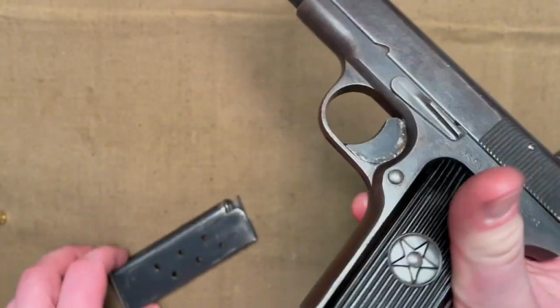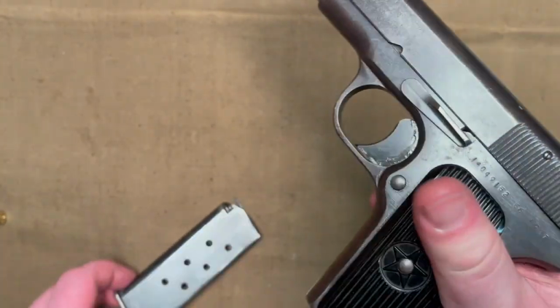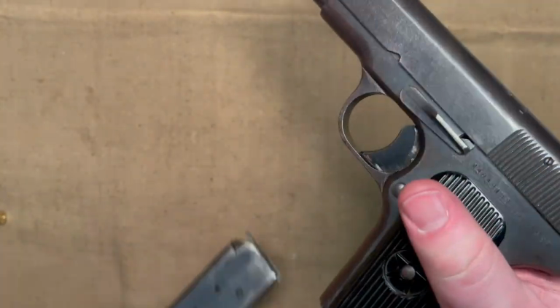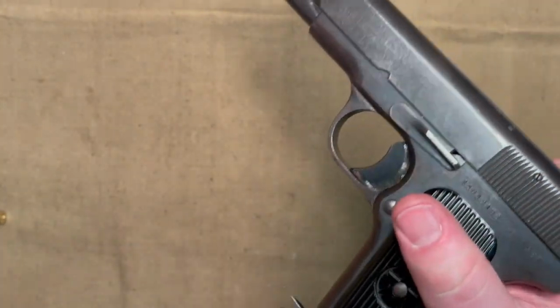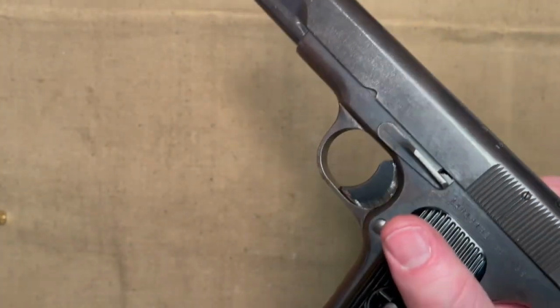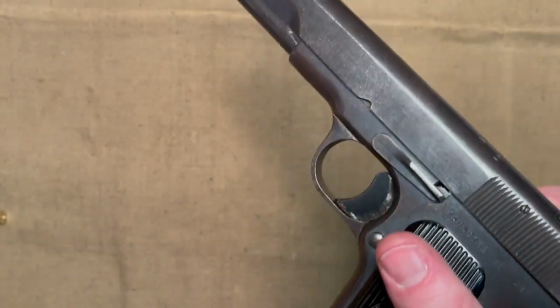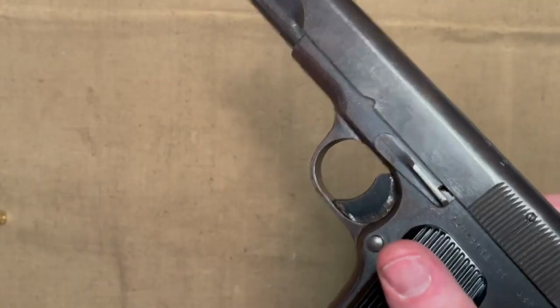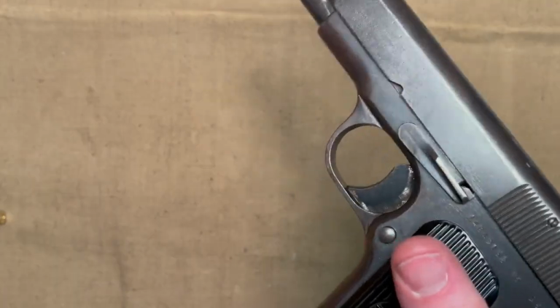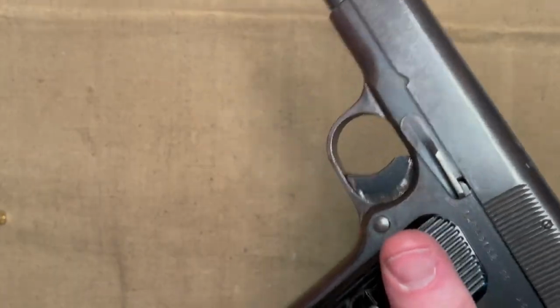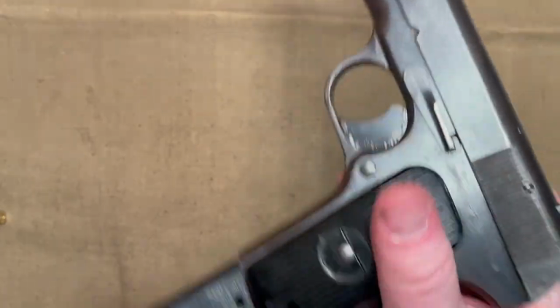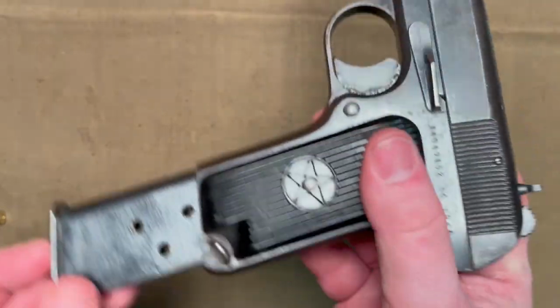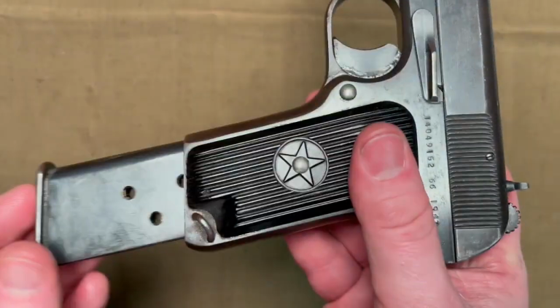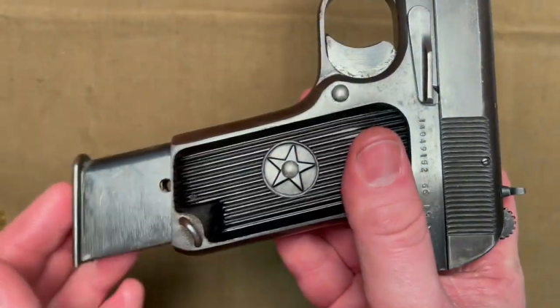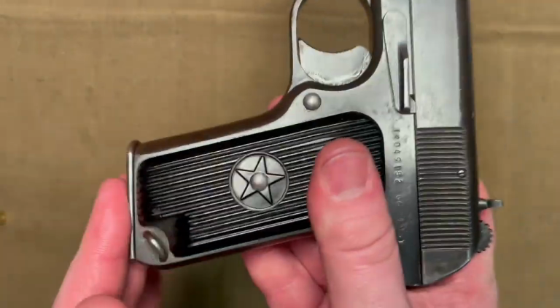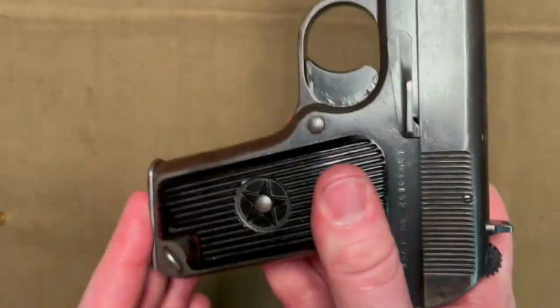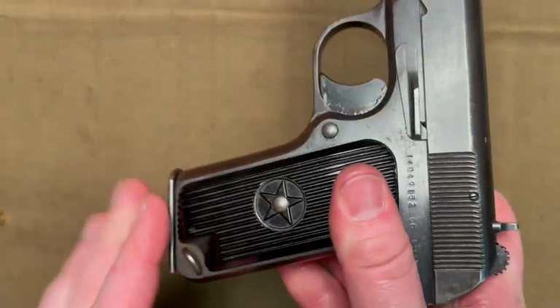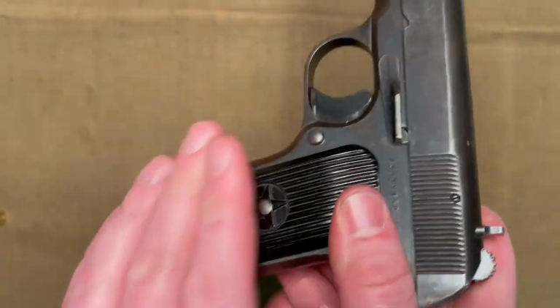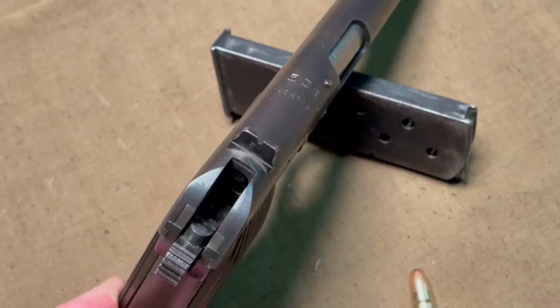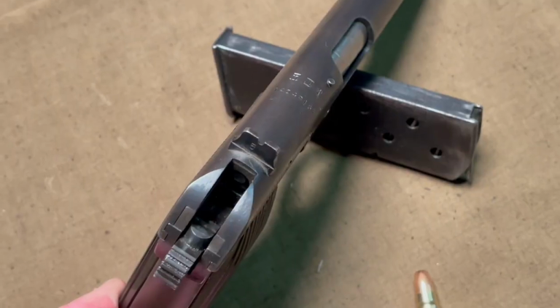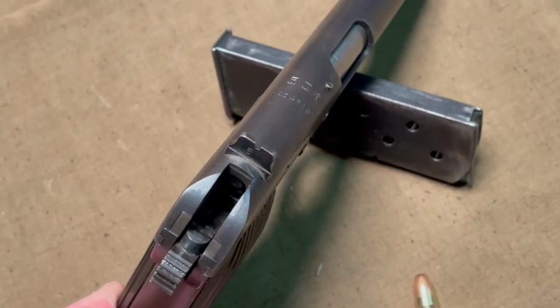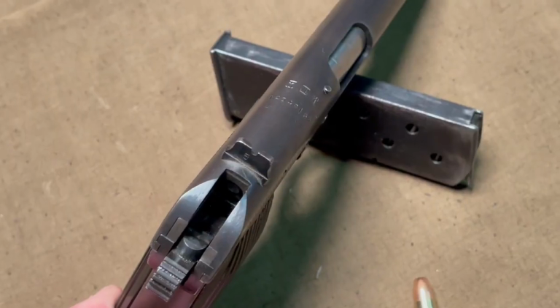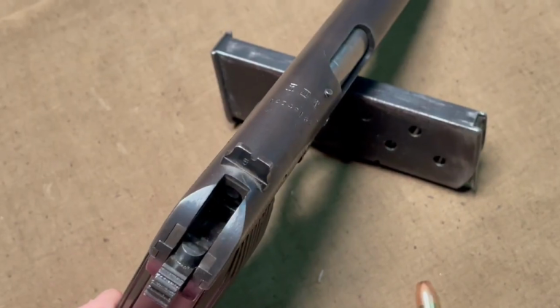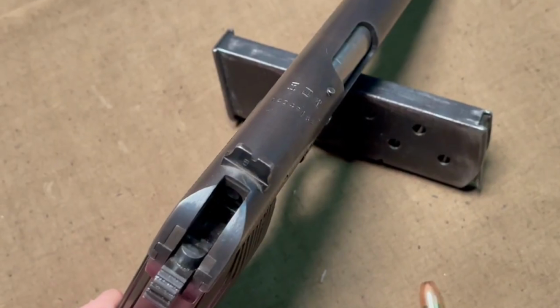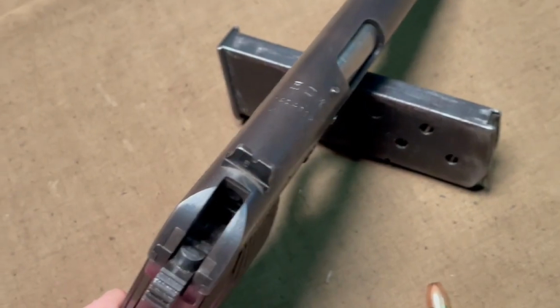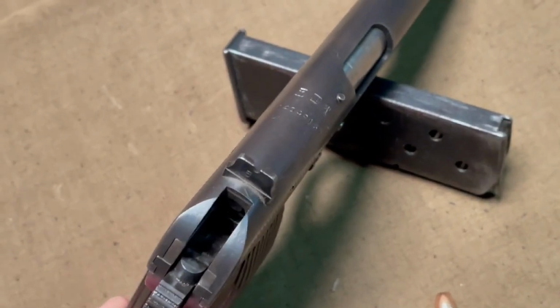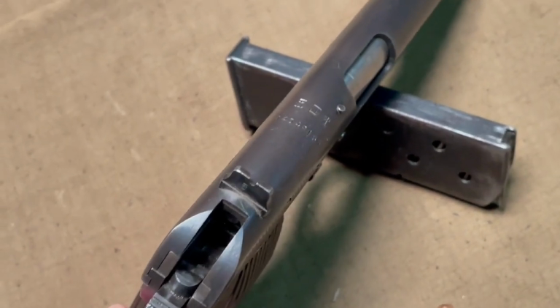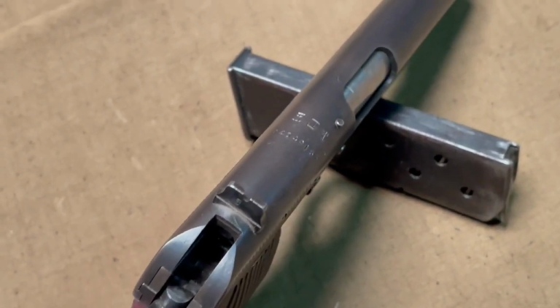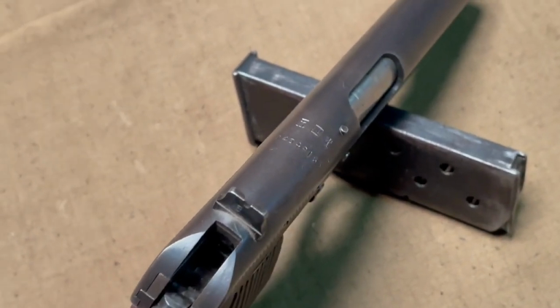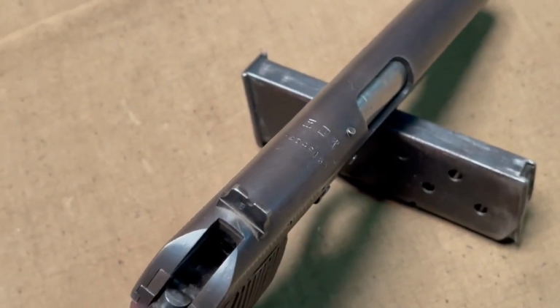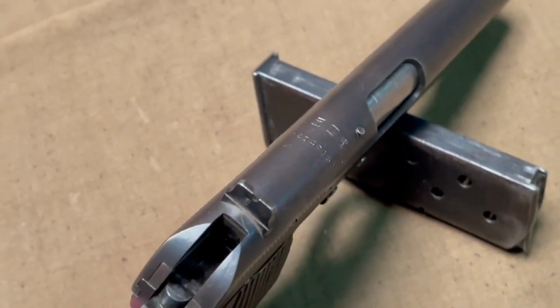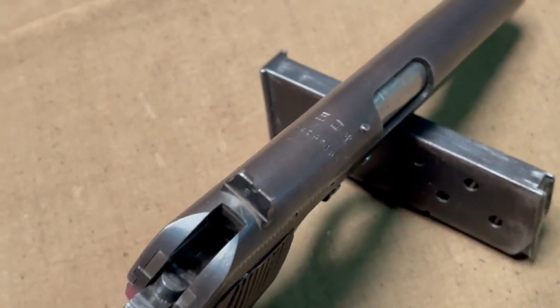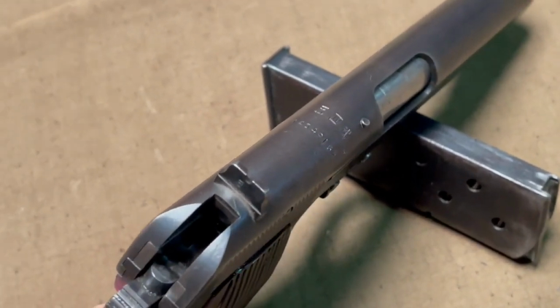Quick note: I wouldn't trust this as a carry firearm with a hammer down on a loaded chamber, as it's not safe.